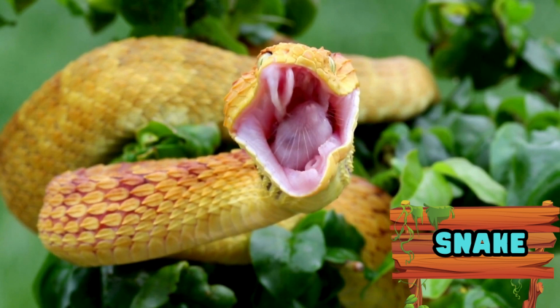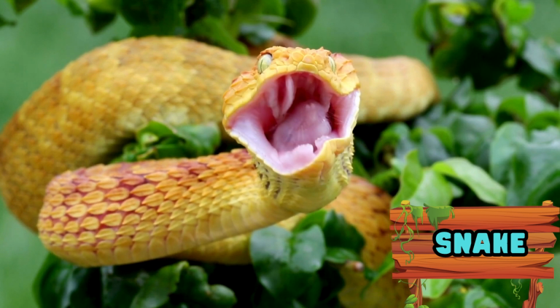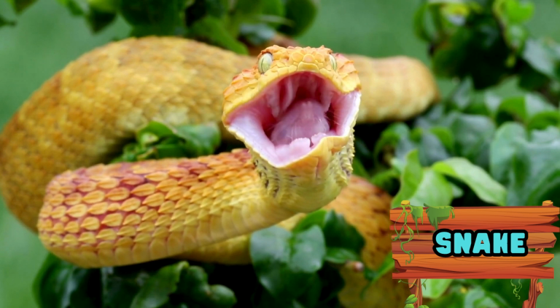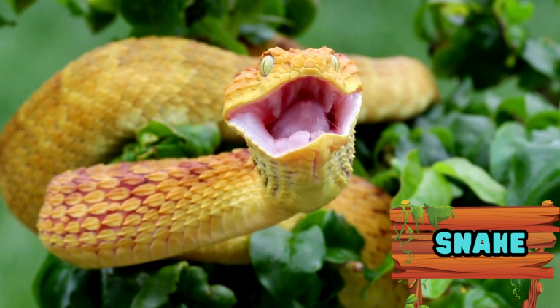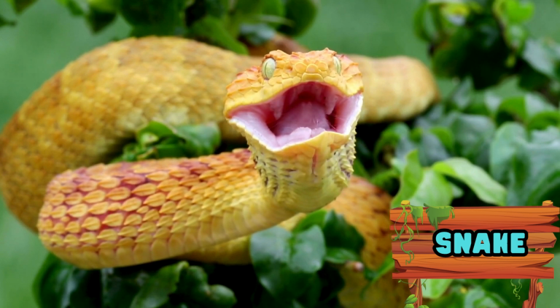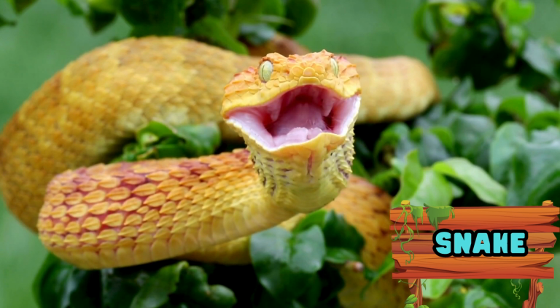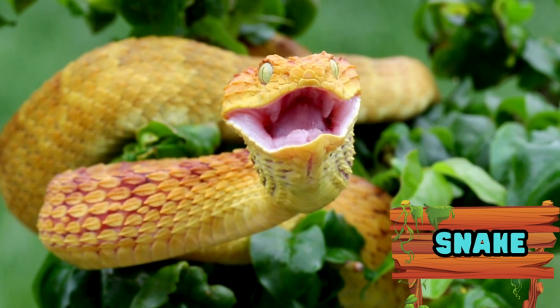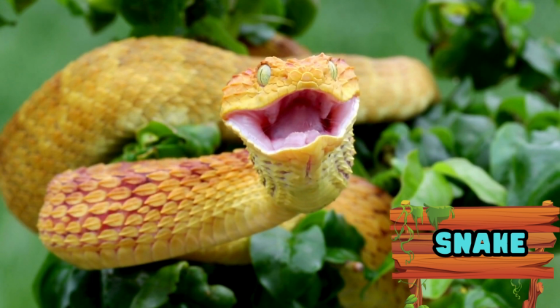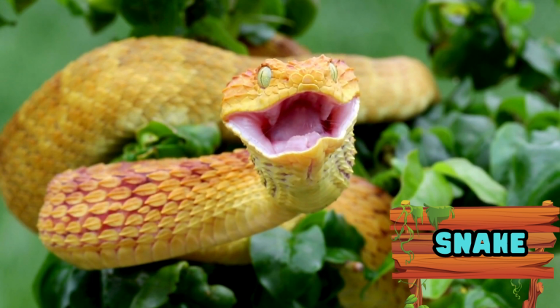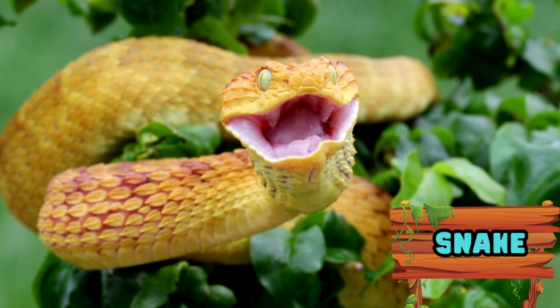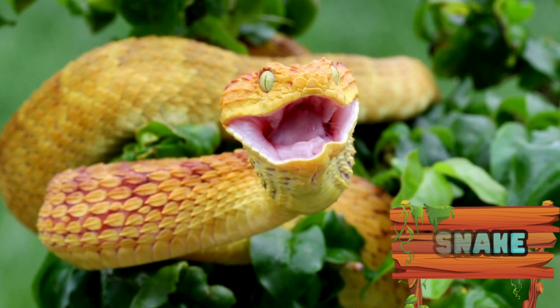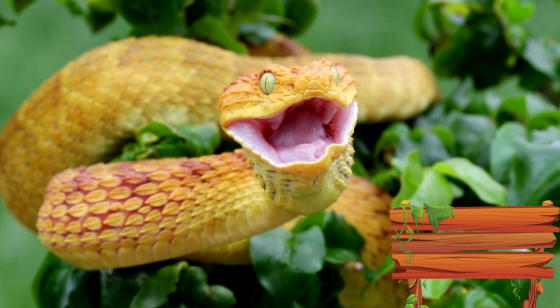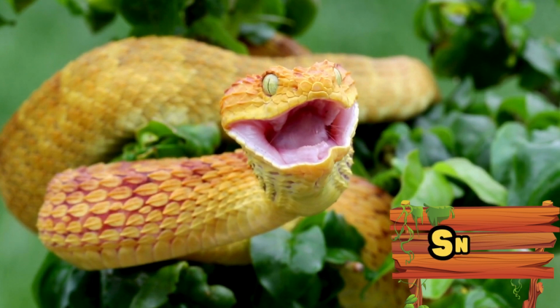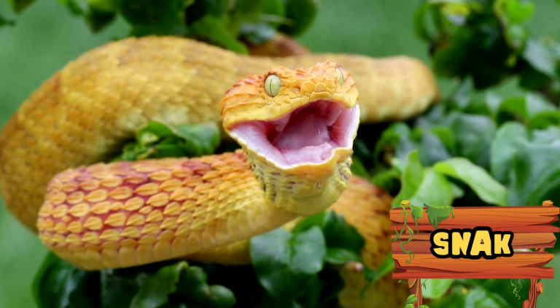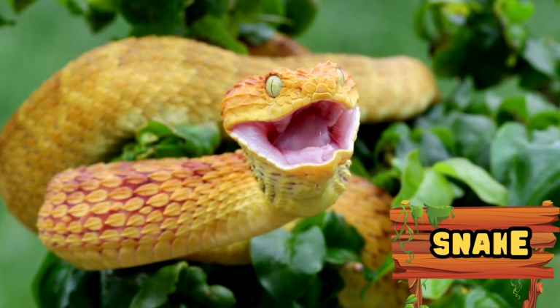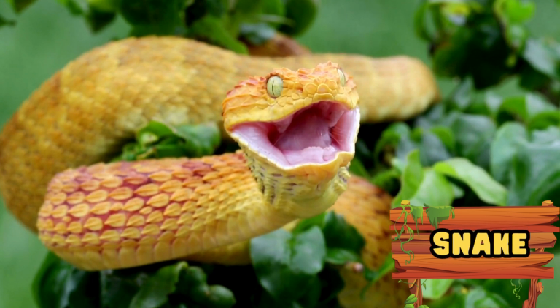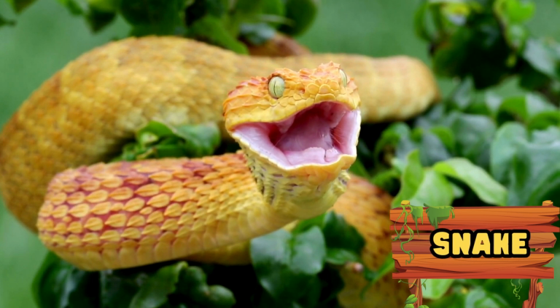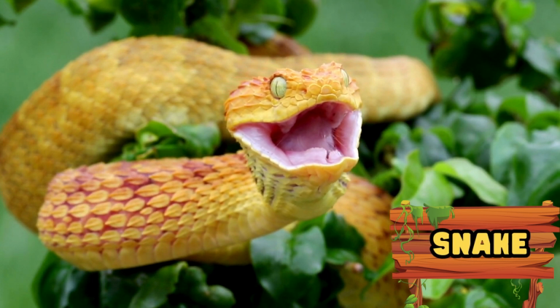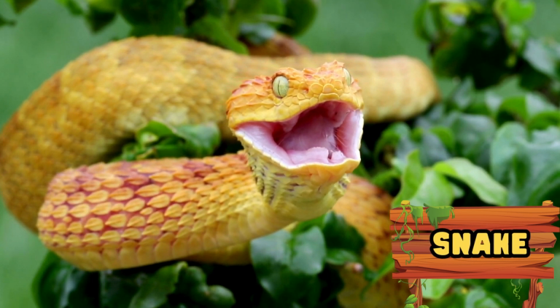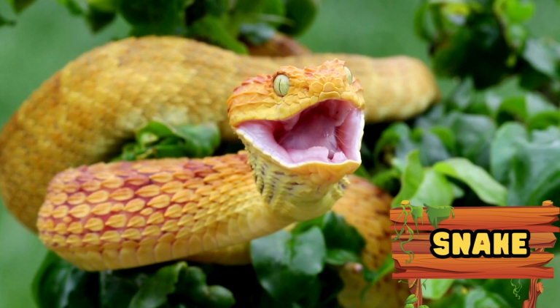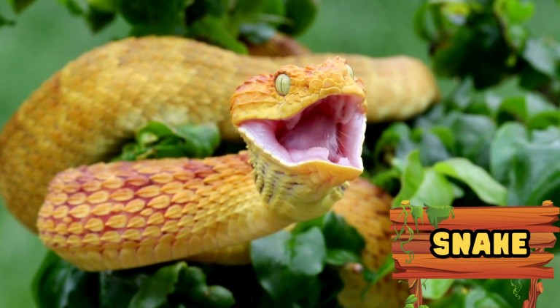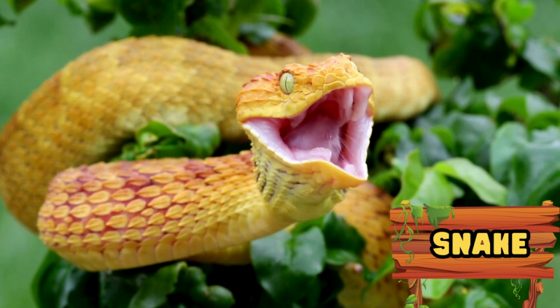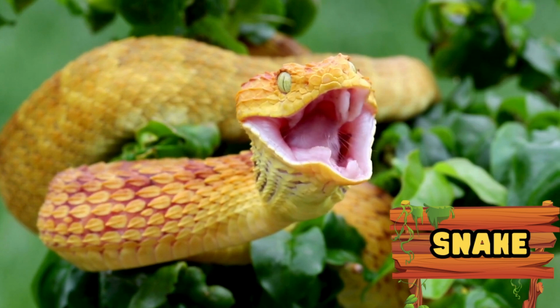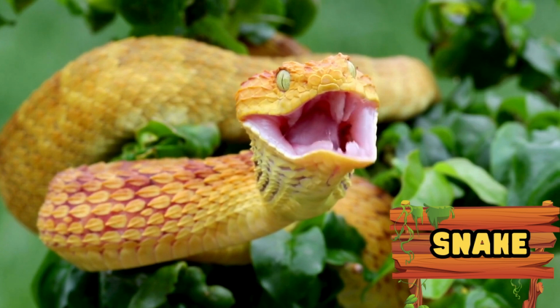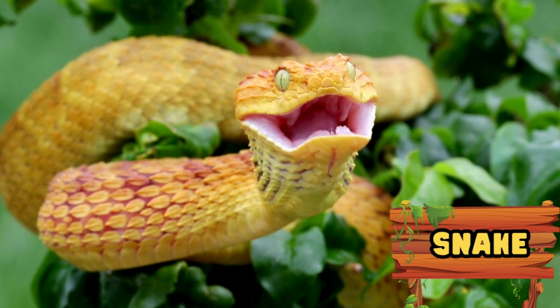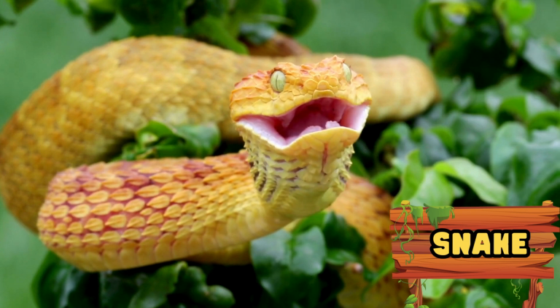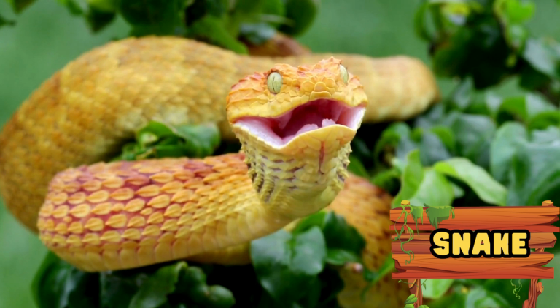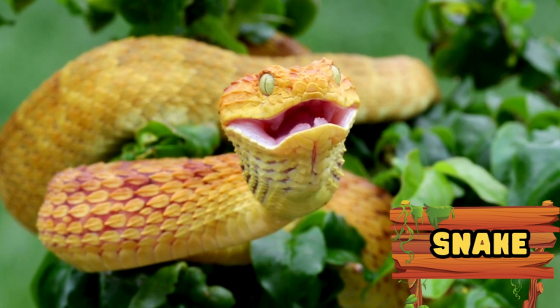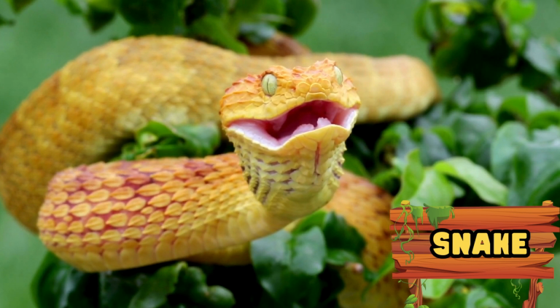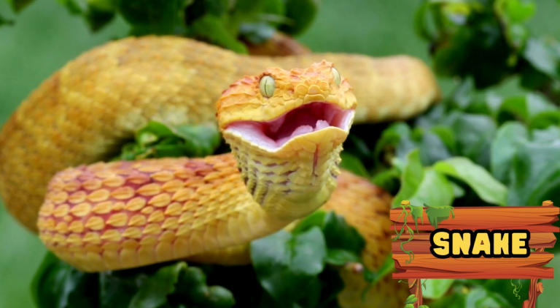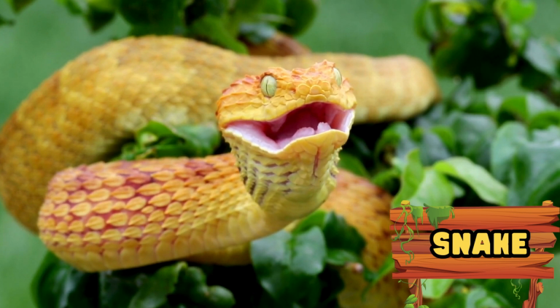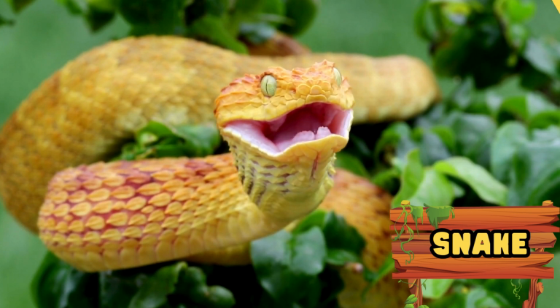Snakes are carnivores that feed mainly on rodents, birds, fish, lizards and other small animals, even other snakes in some species.